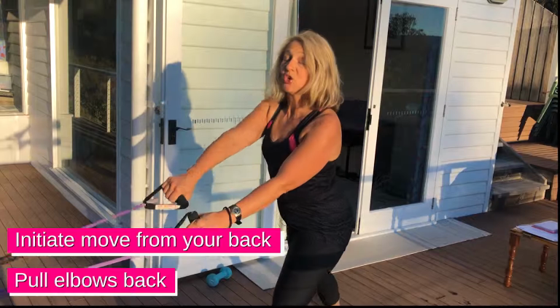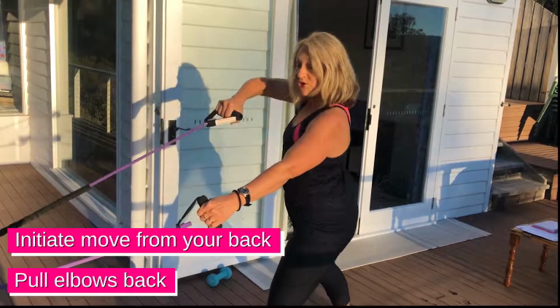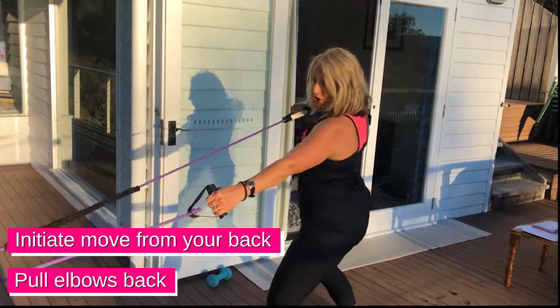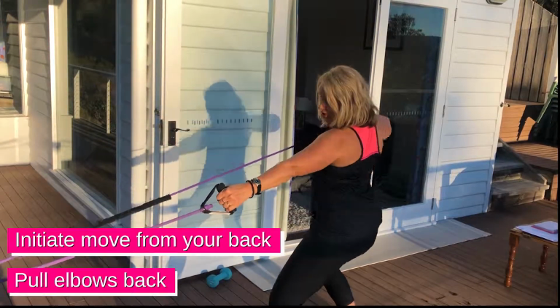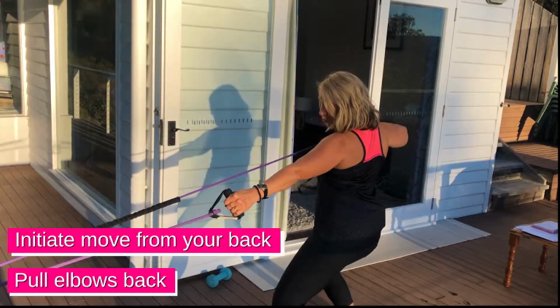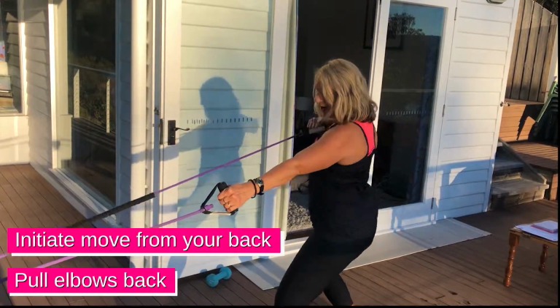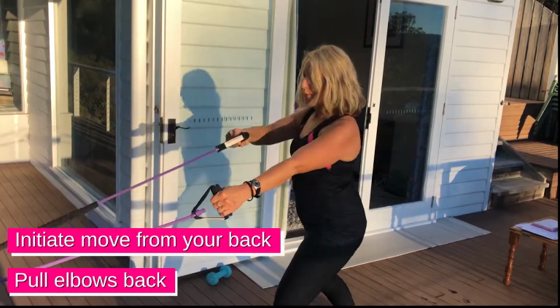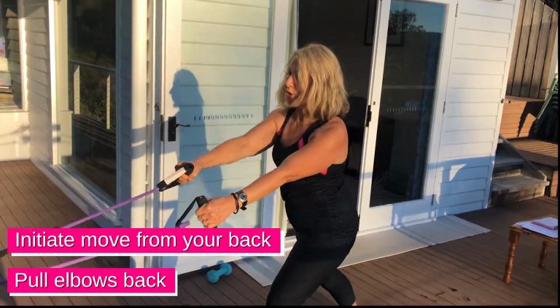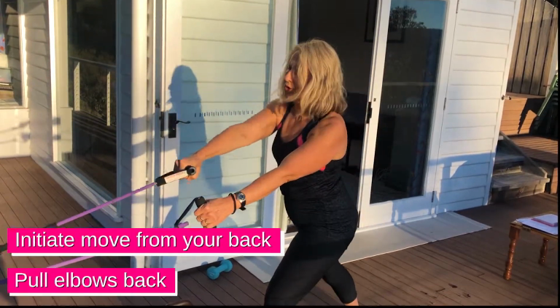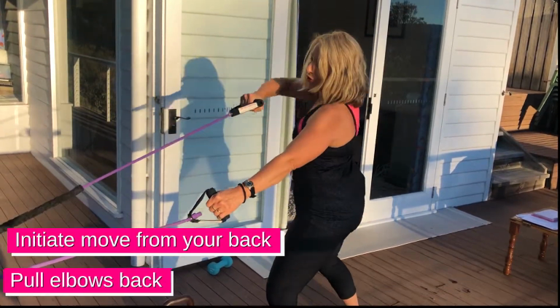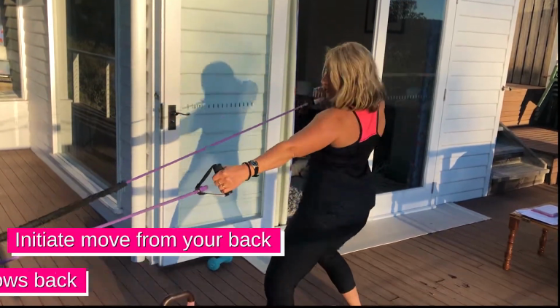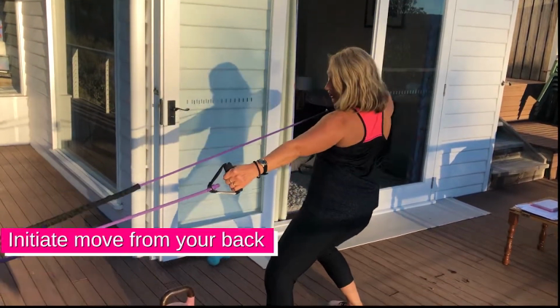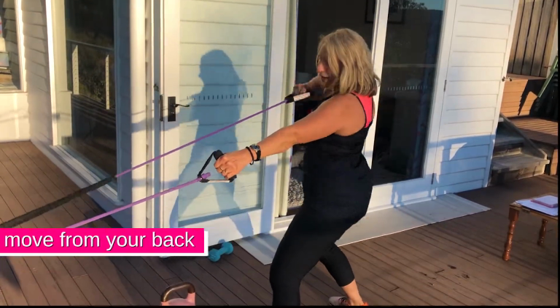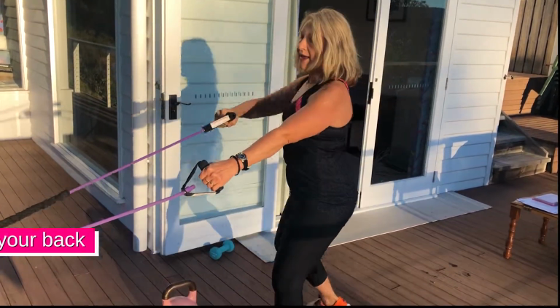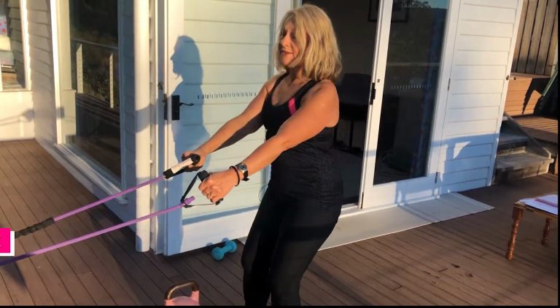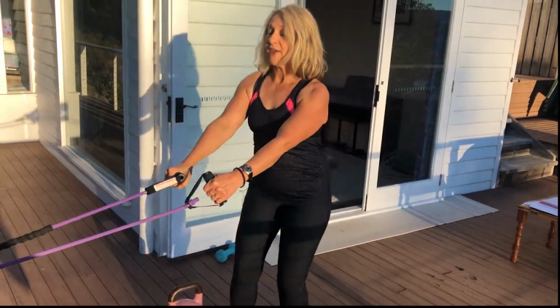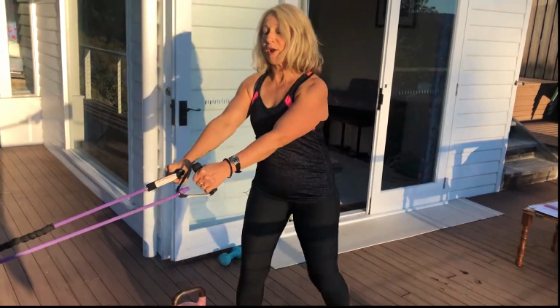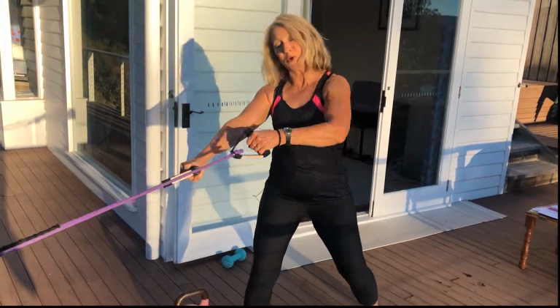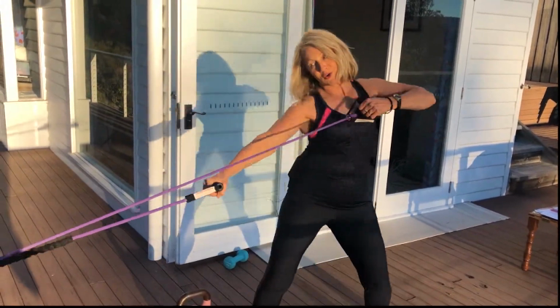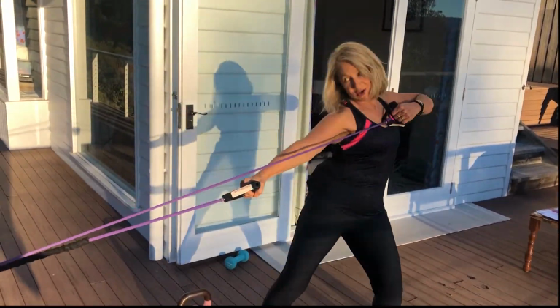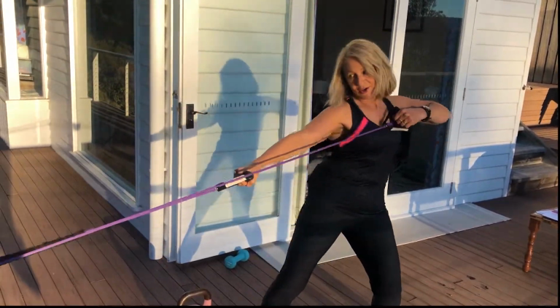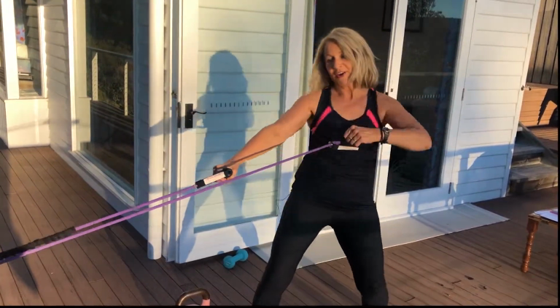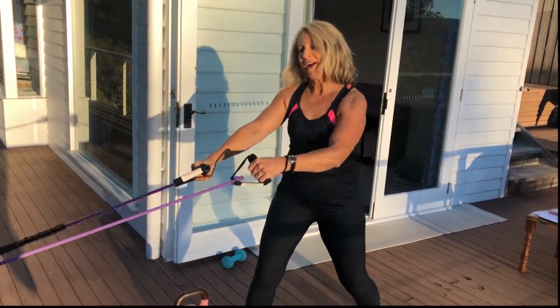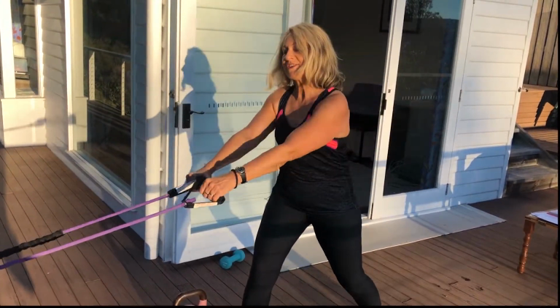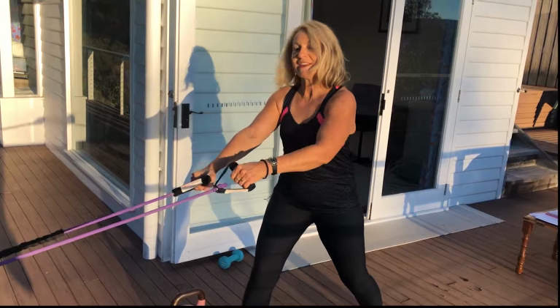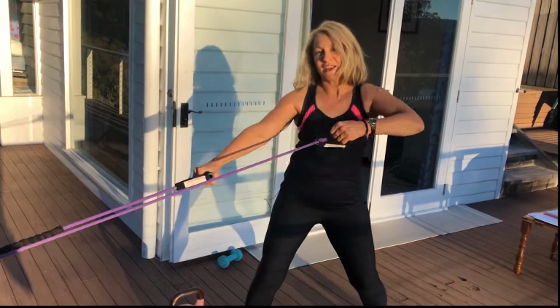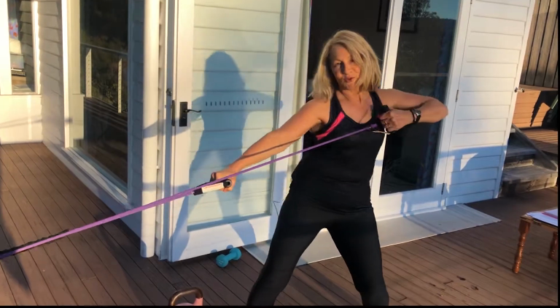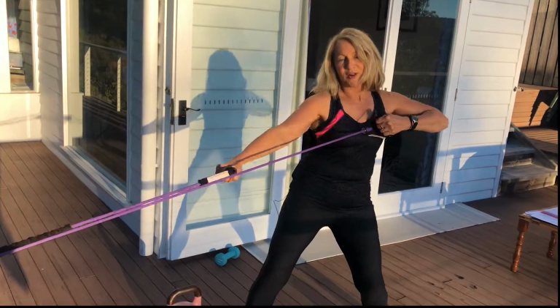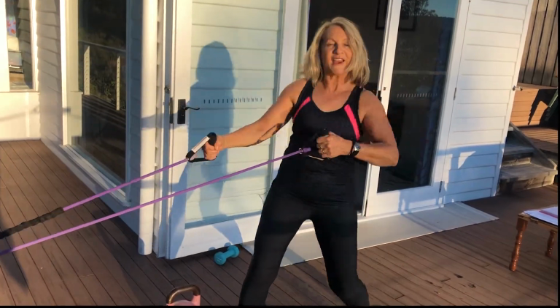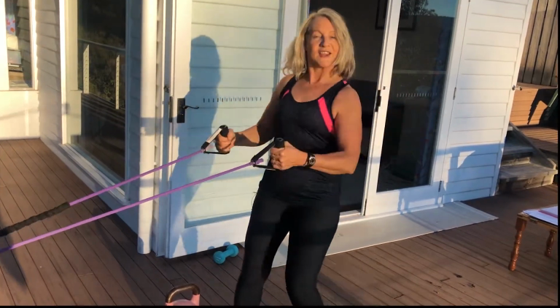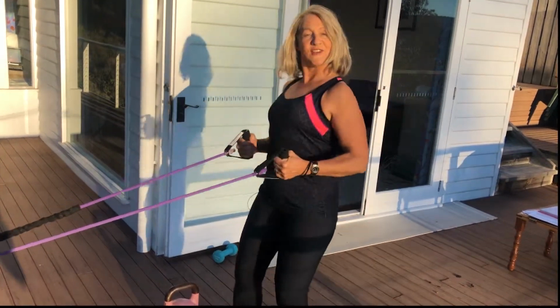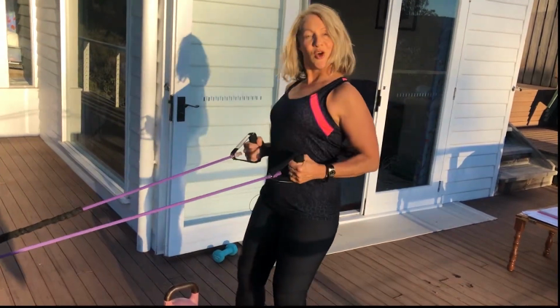You can also go into one-arm rows and other arm rows, just stay there for a while, and you can even hold.